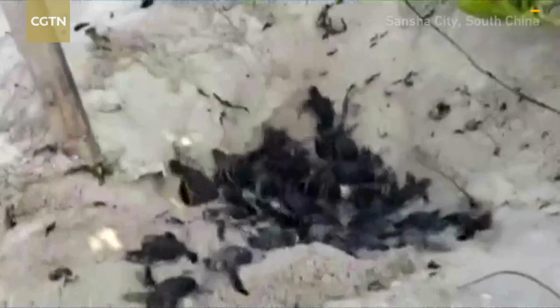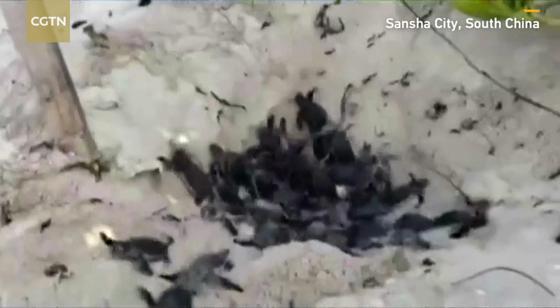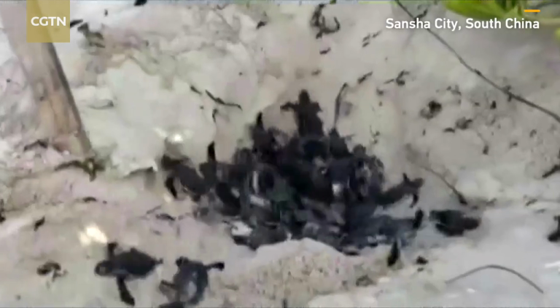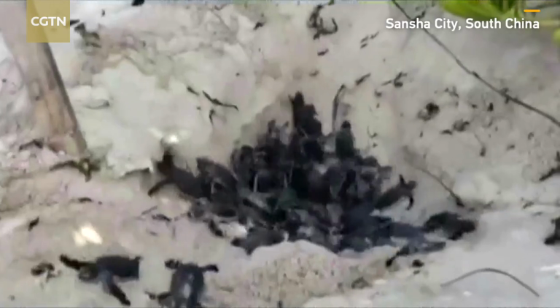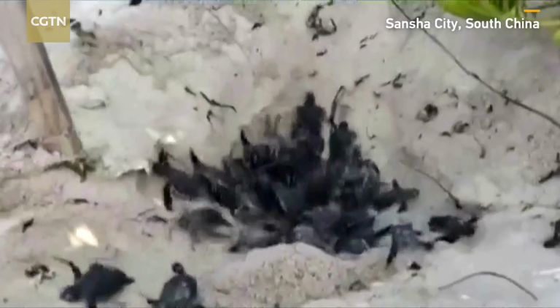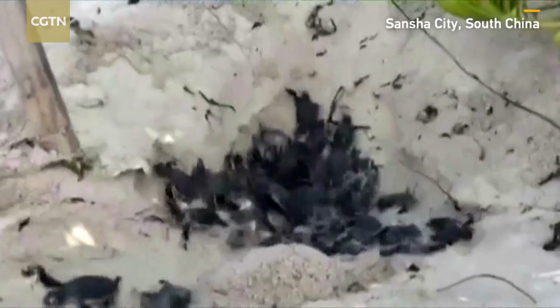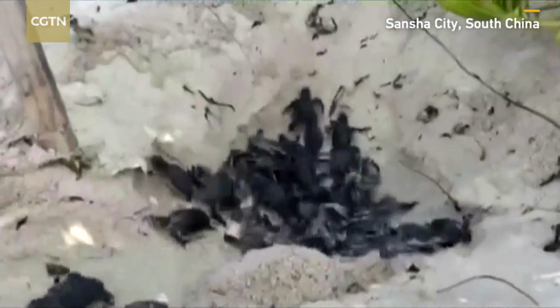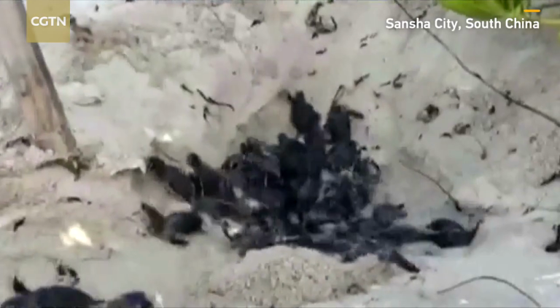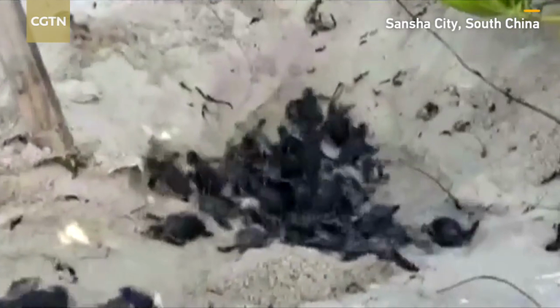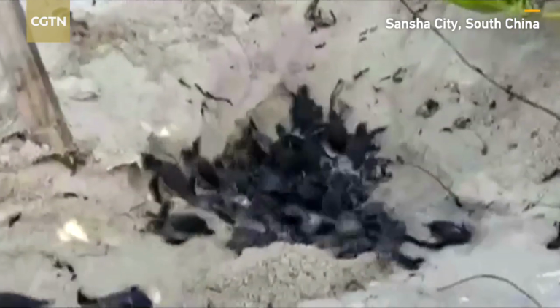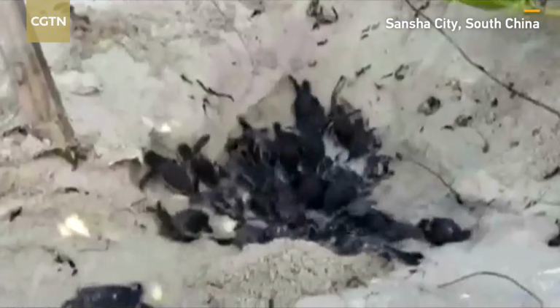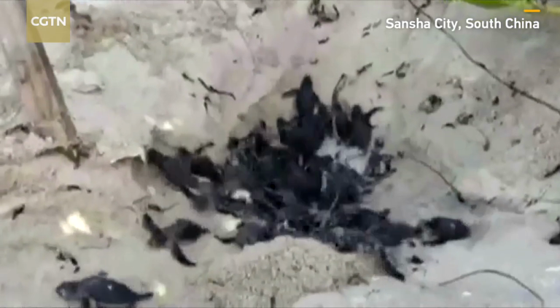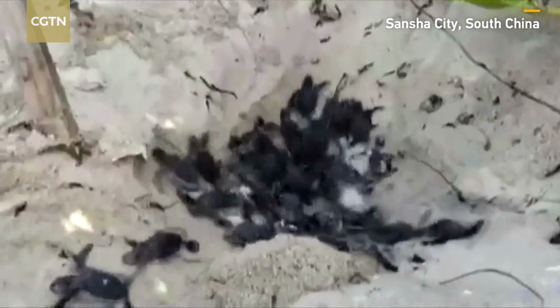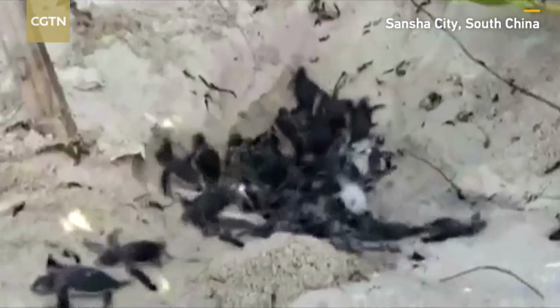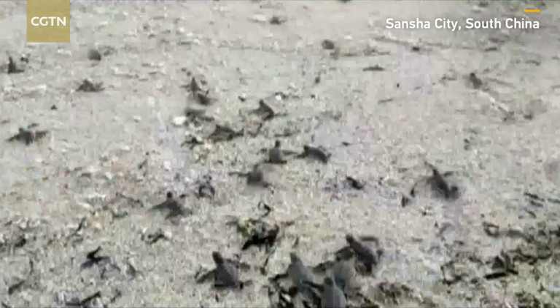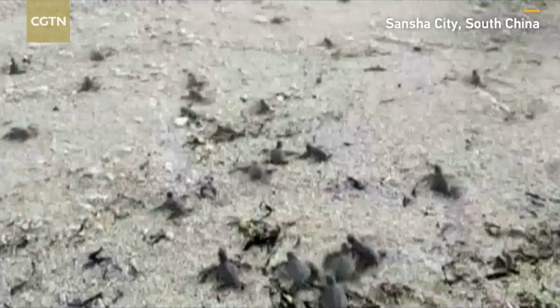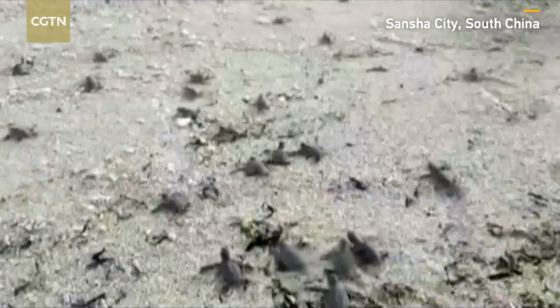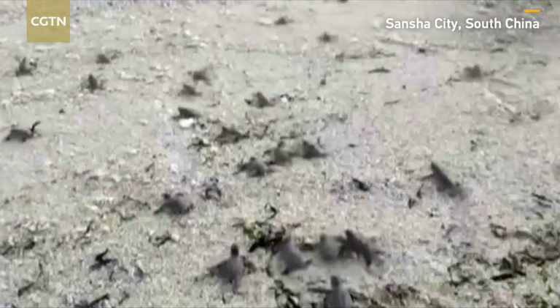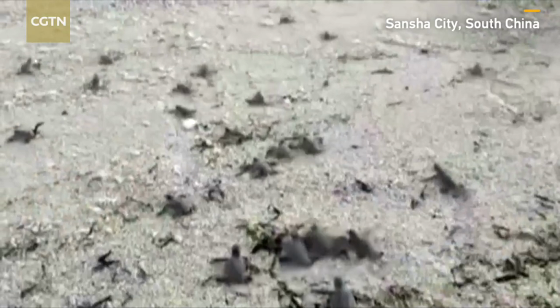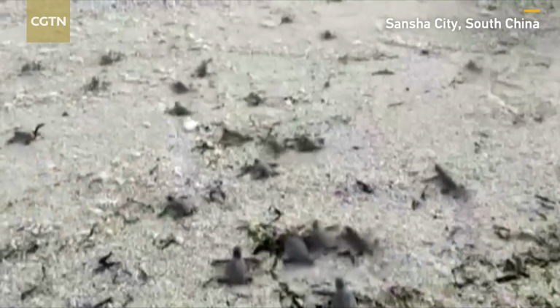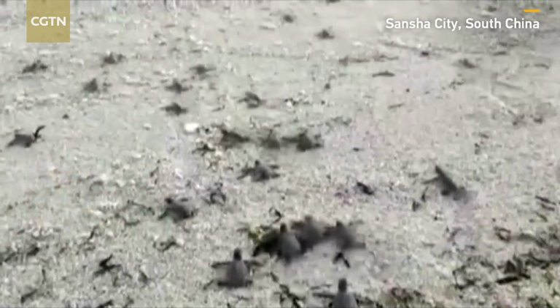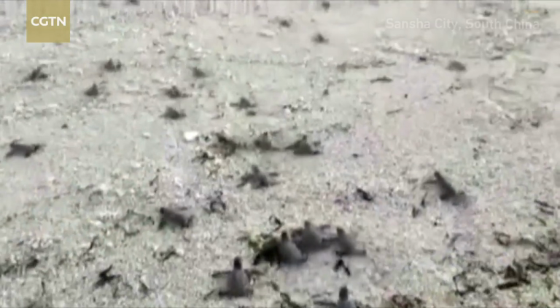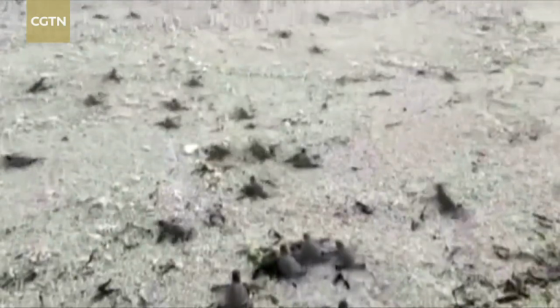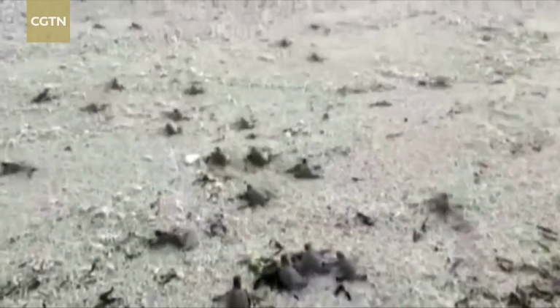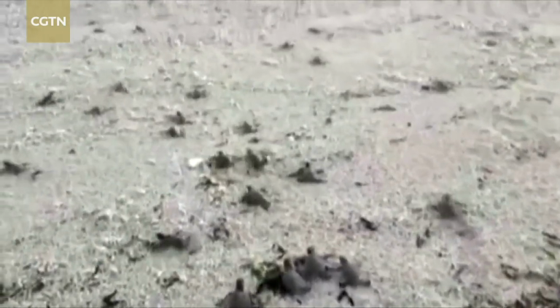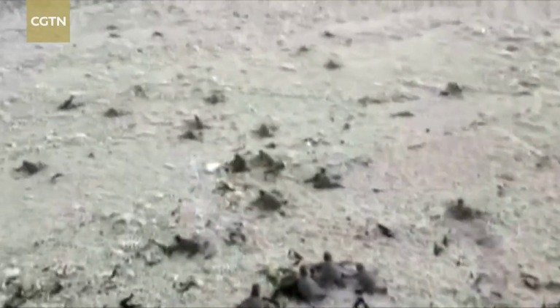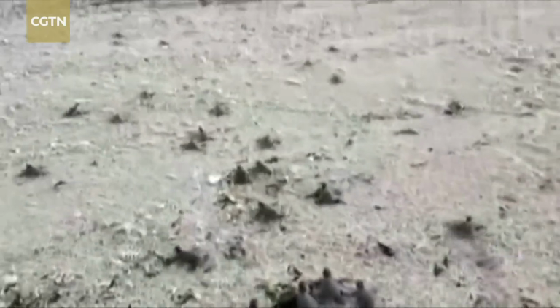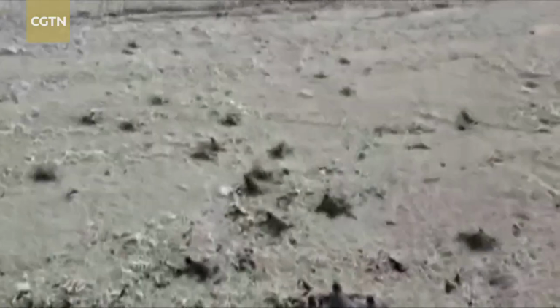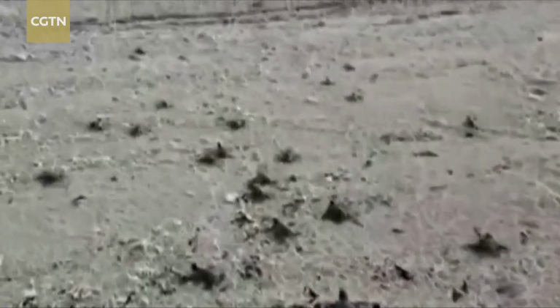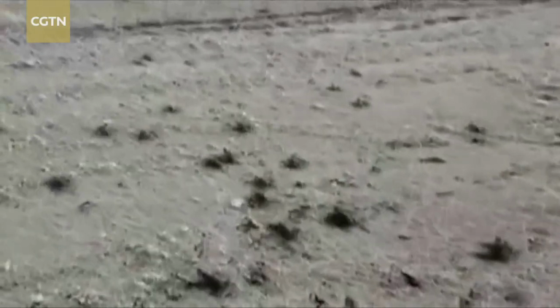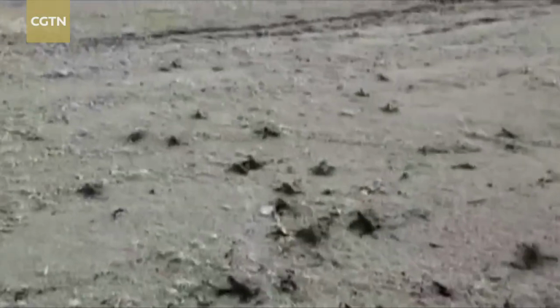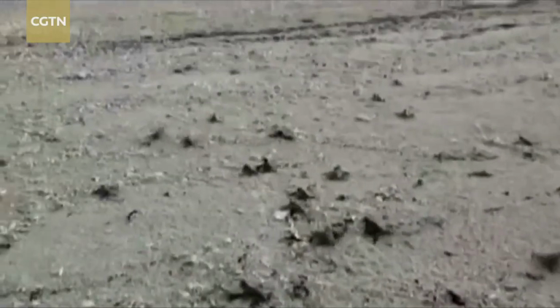In the video, the cute little green sea turtle babies struggled to climb out of the sand pile and ran in packs towards the sea.